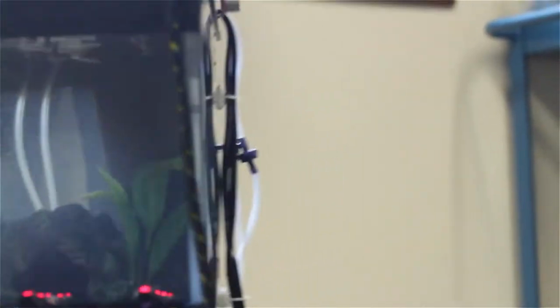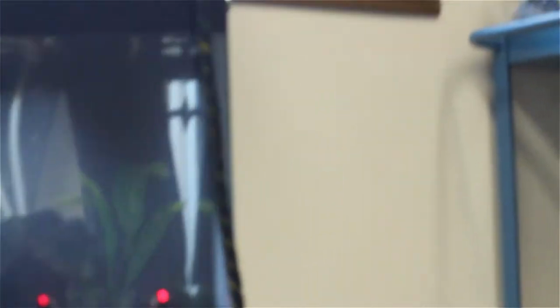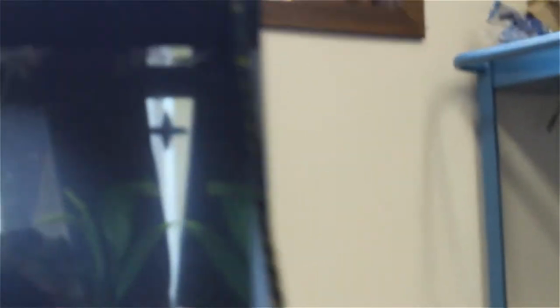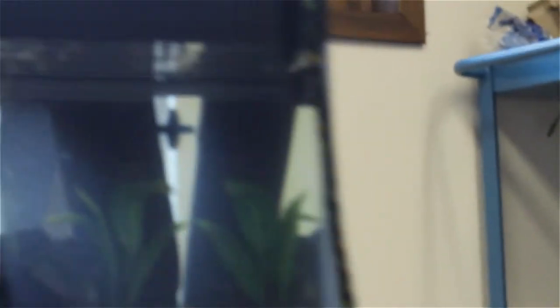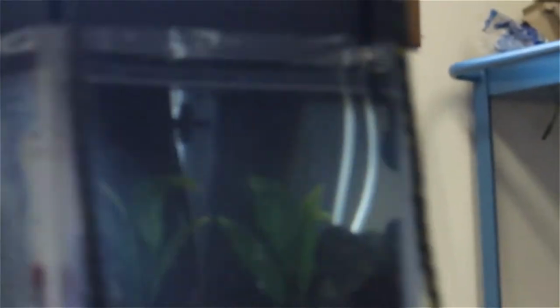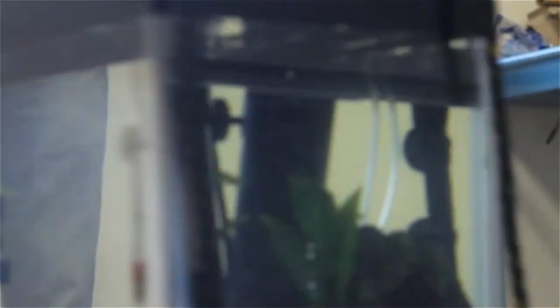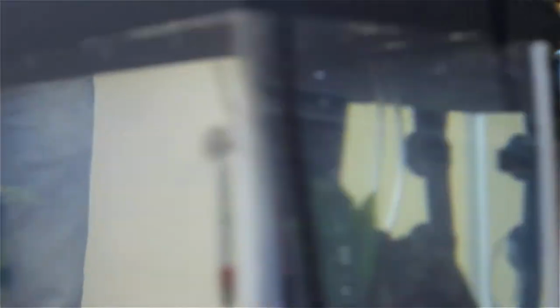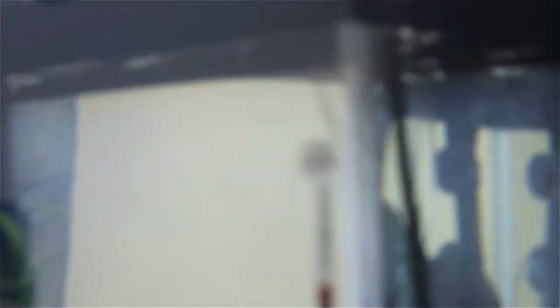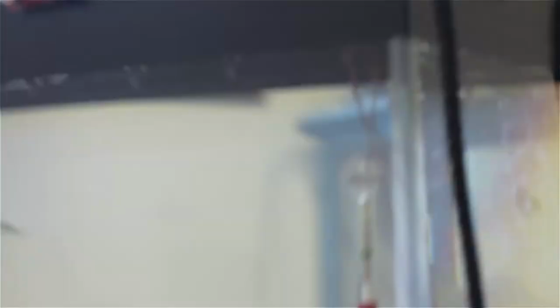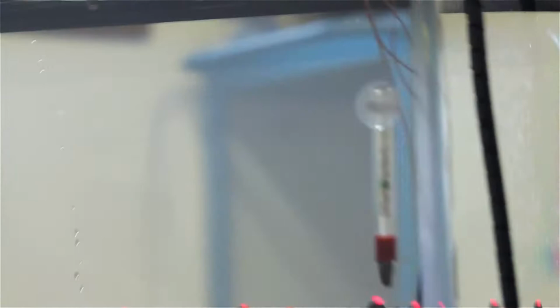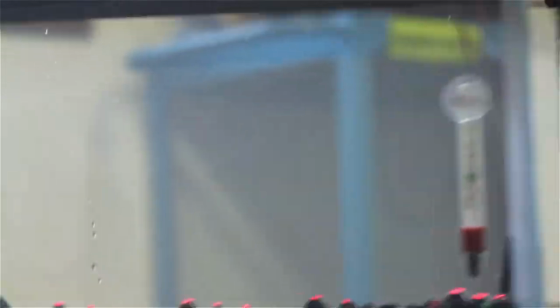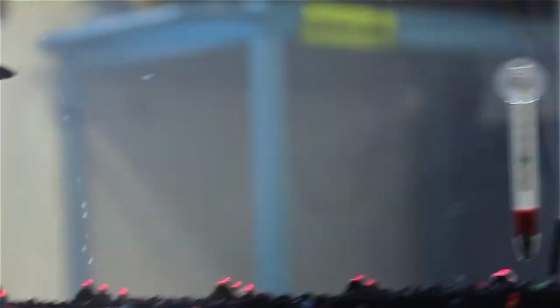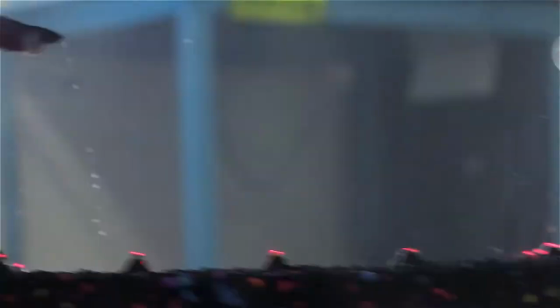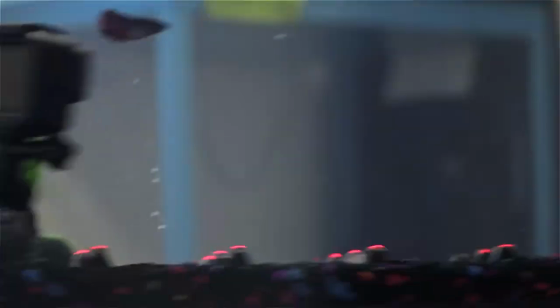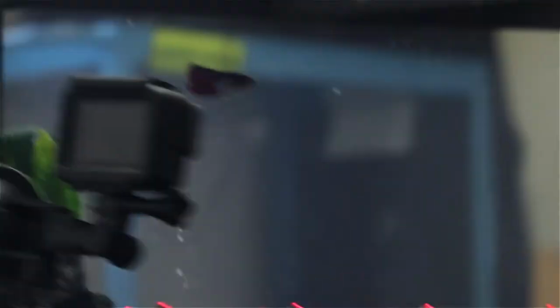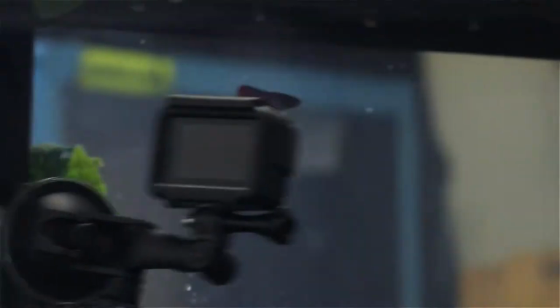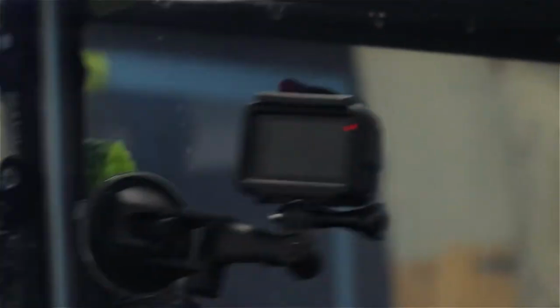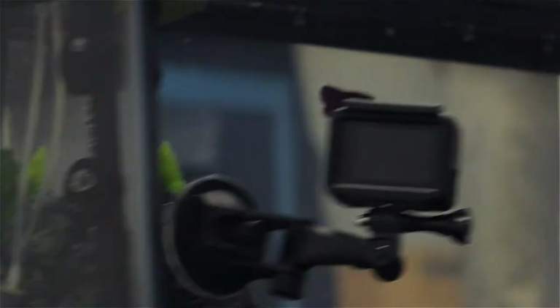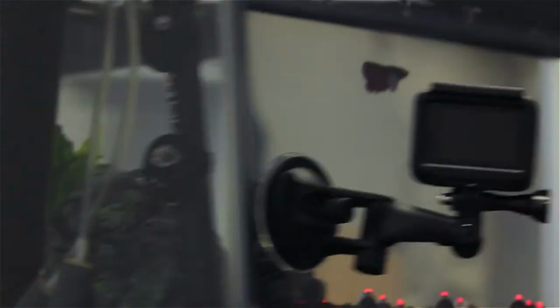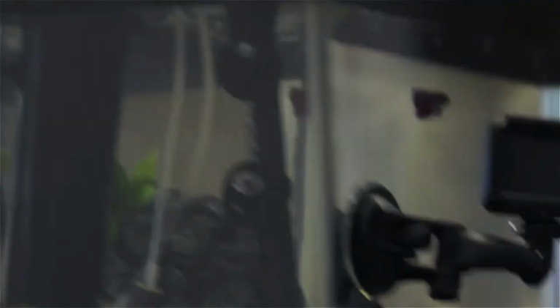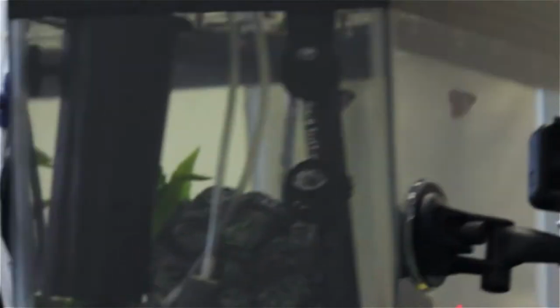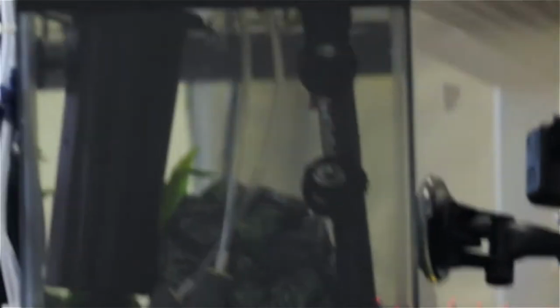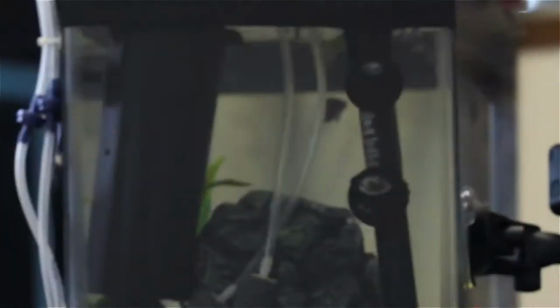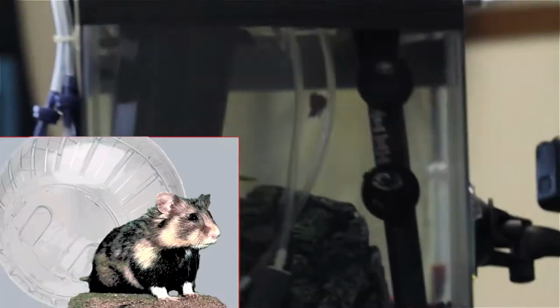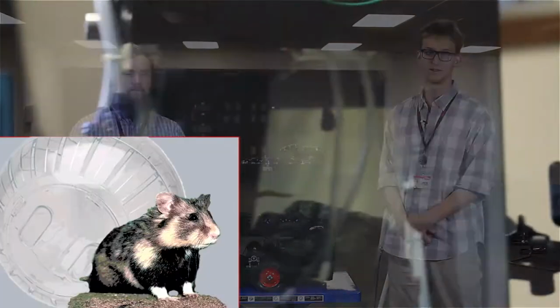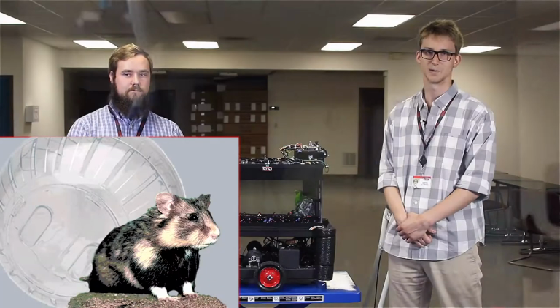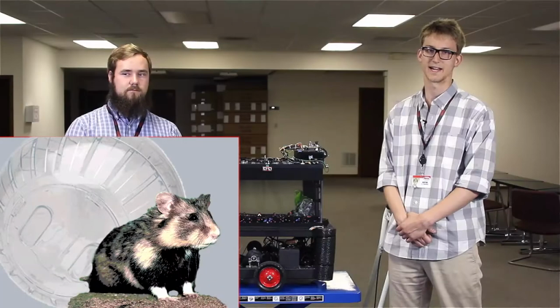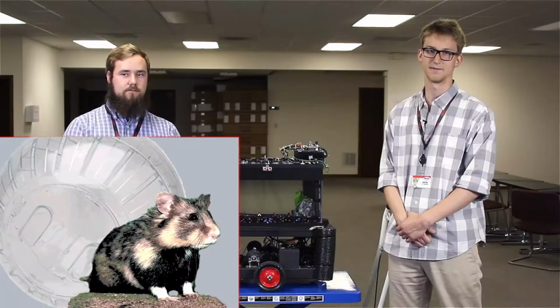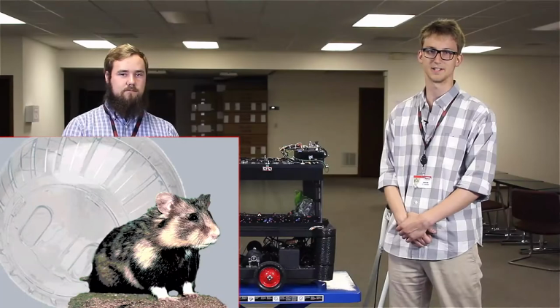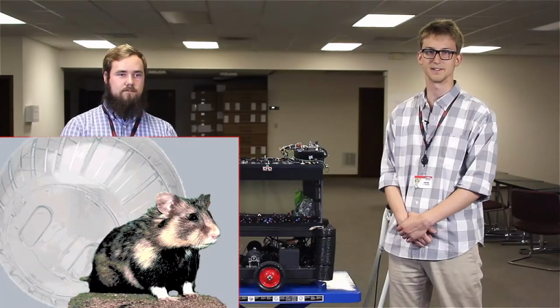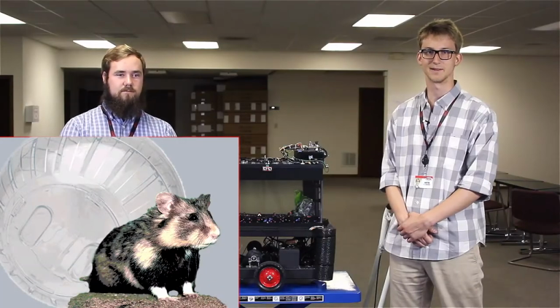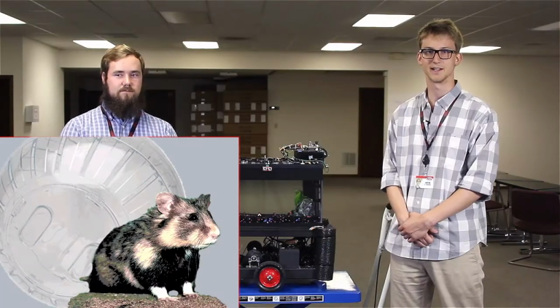I think the idea kind of stemmed from a hamster ball. A hamster can roll the ball around — why can't a fish have the same thing?